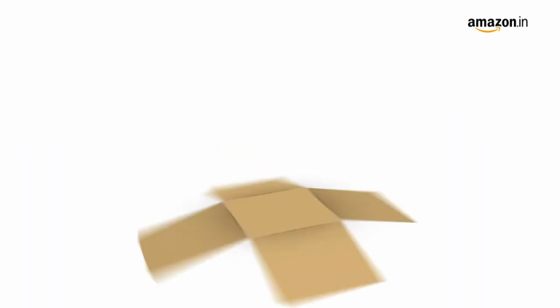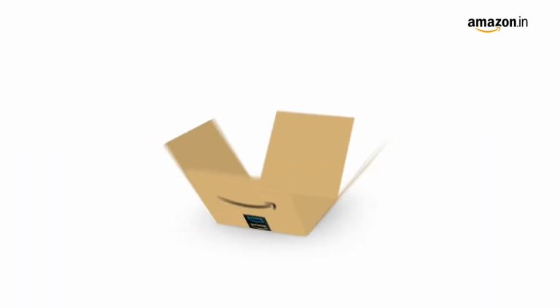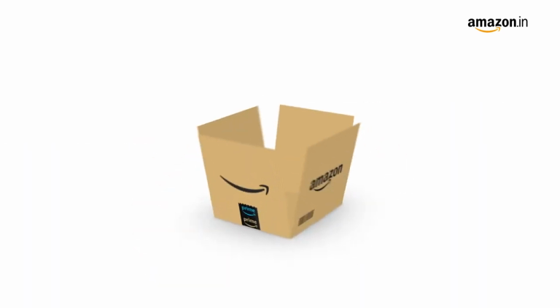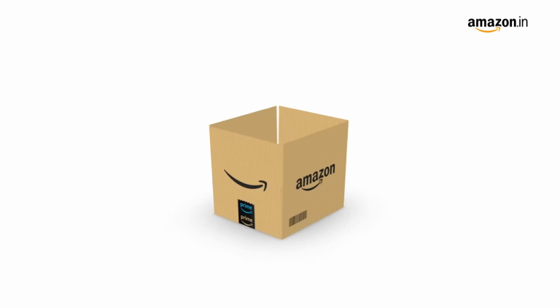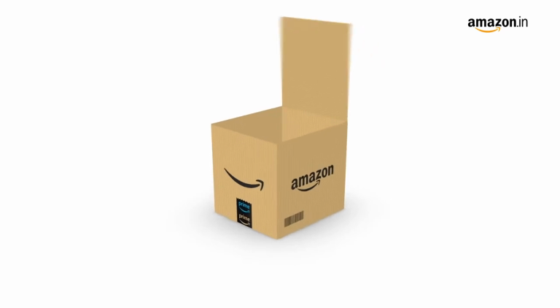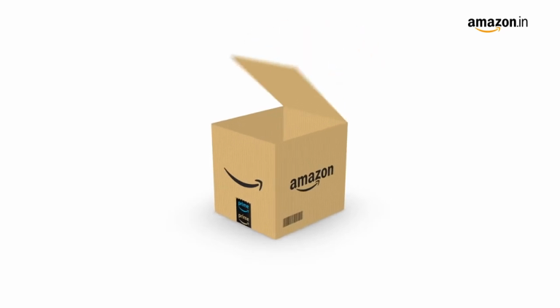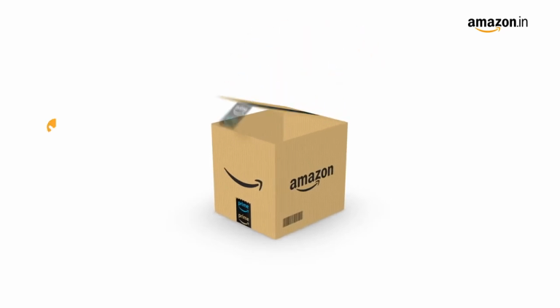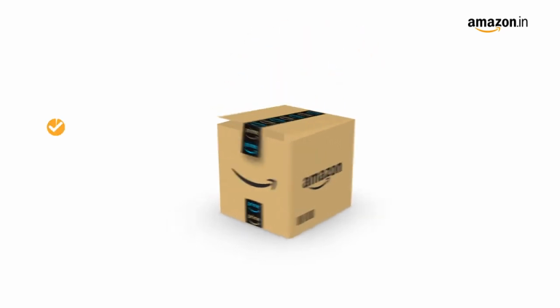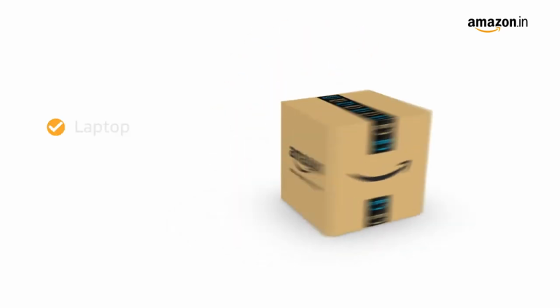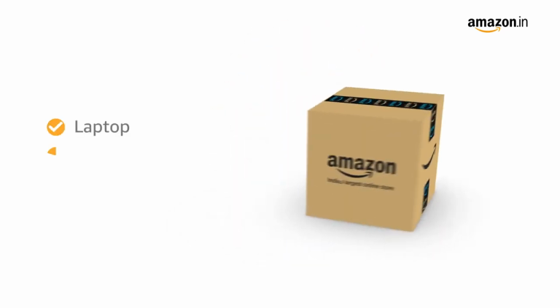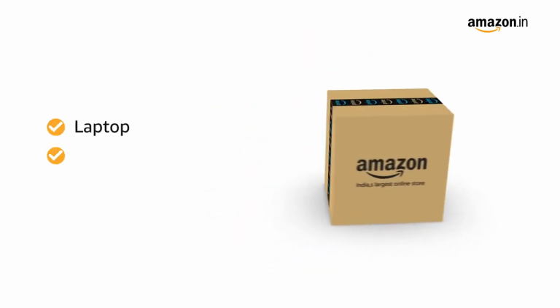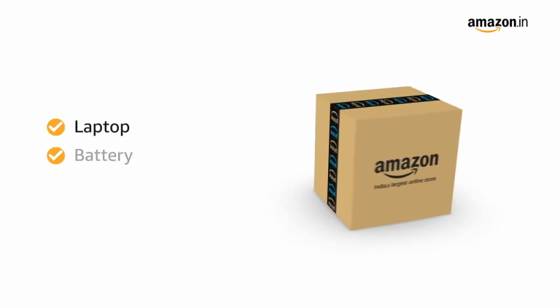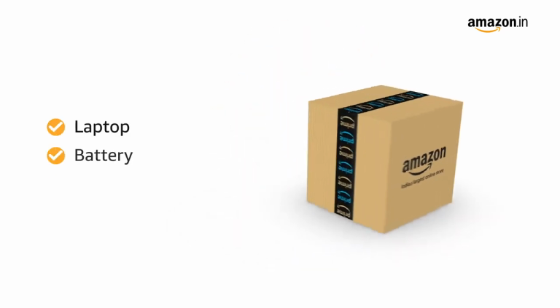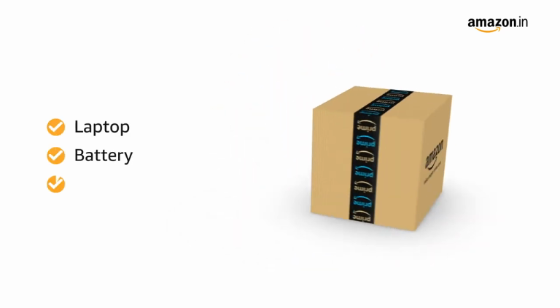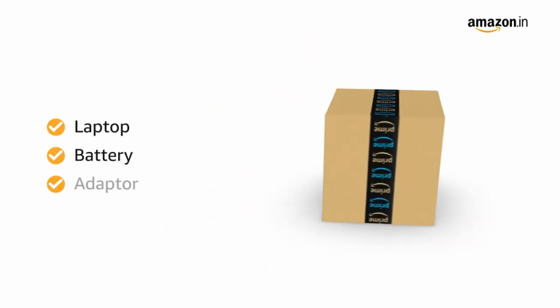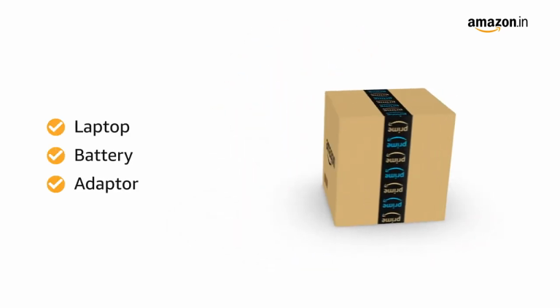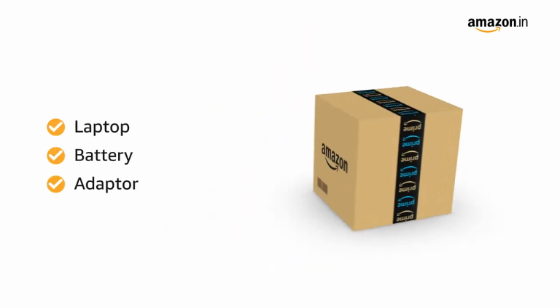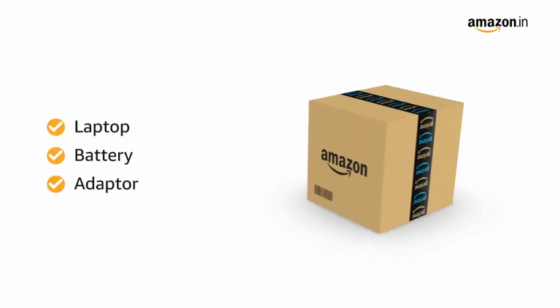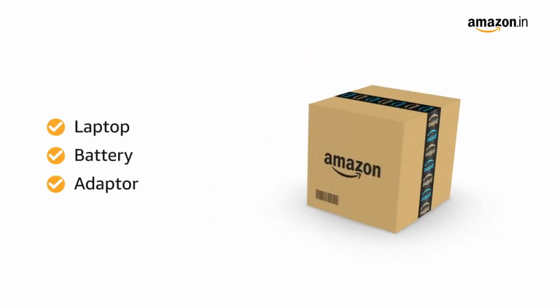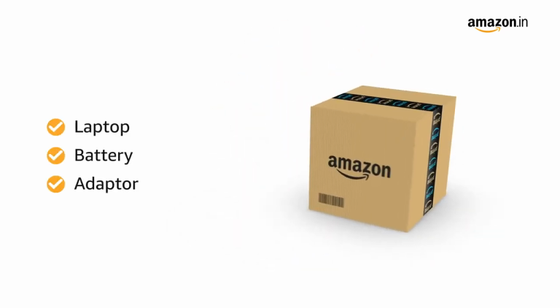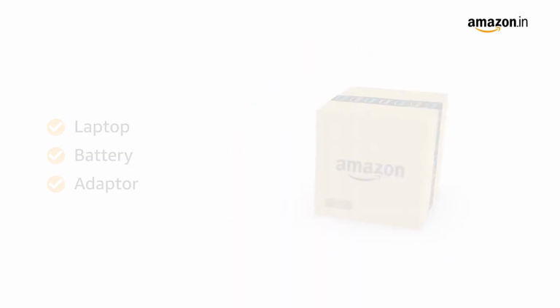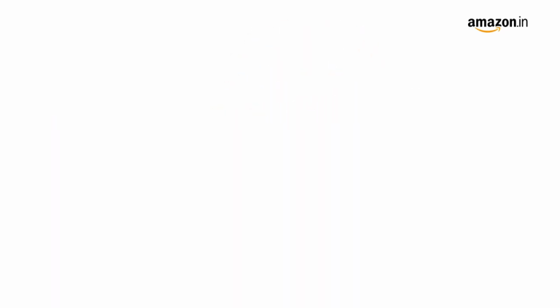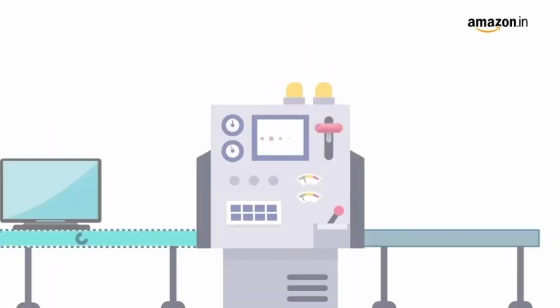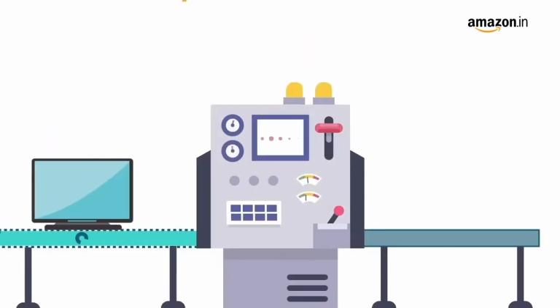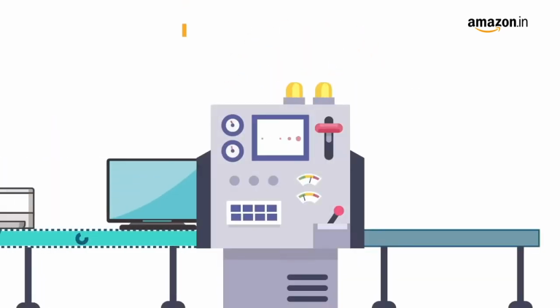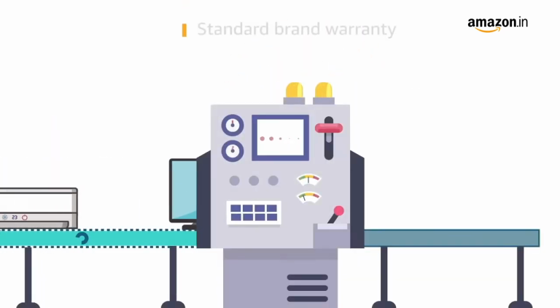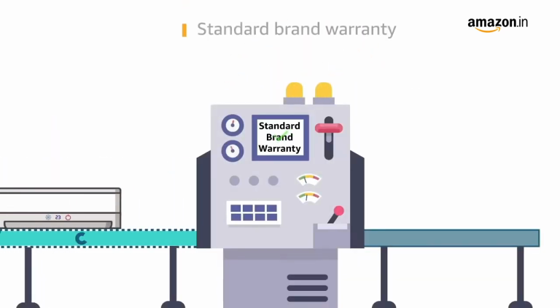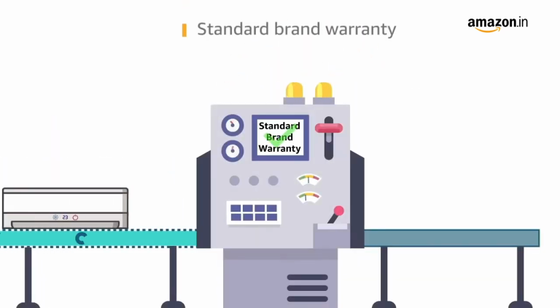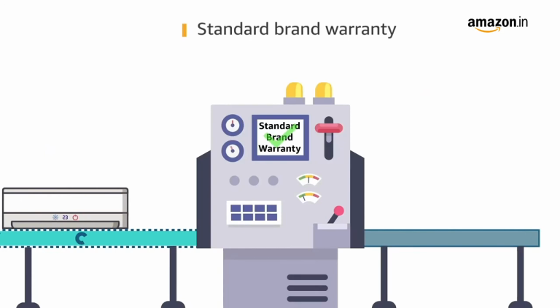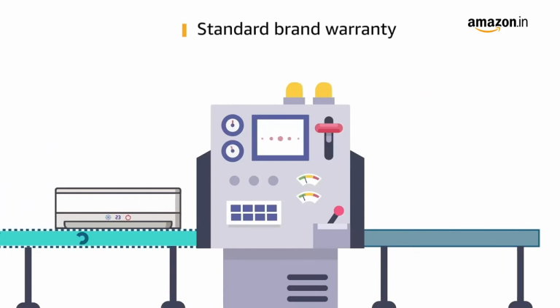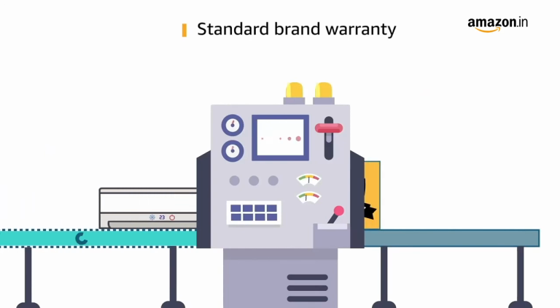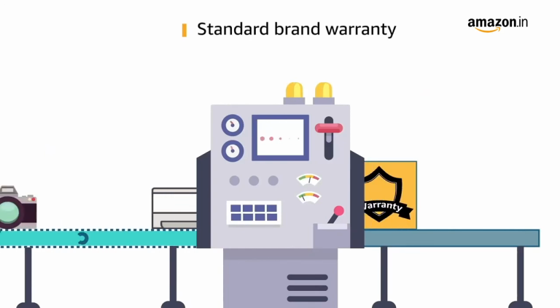Inside the box you will find the laptop, battery and adapter. This laptop comes with standard brand warranty.